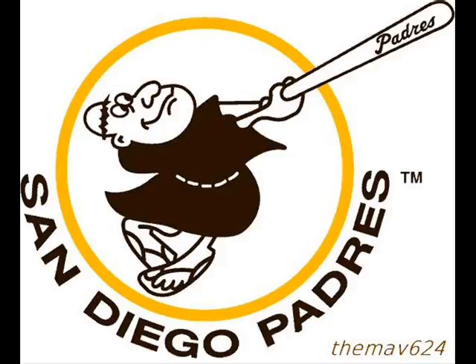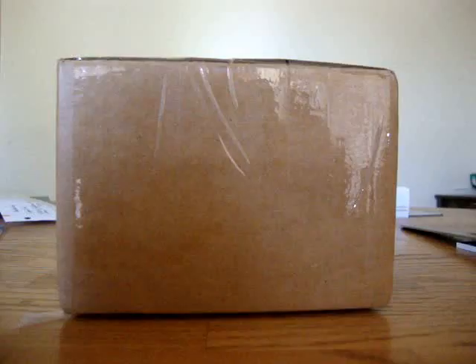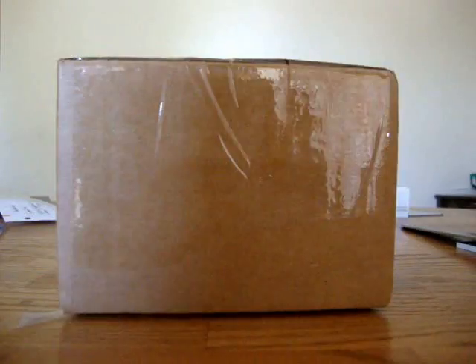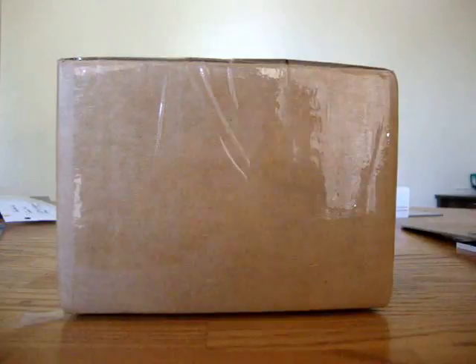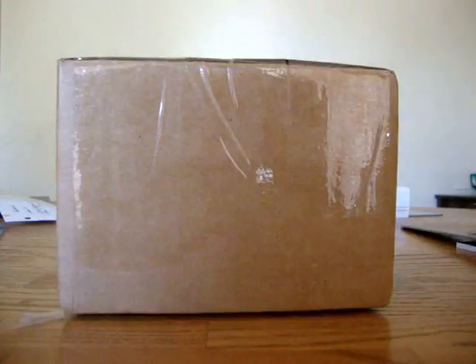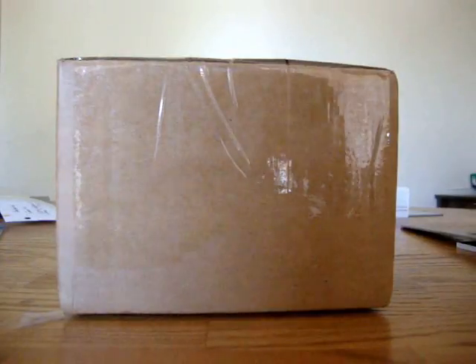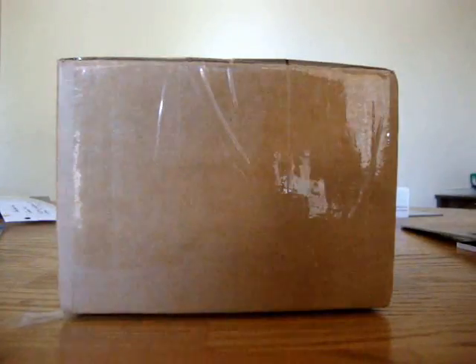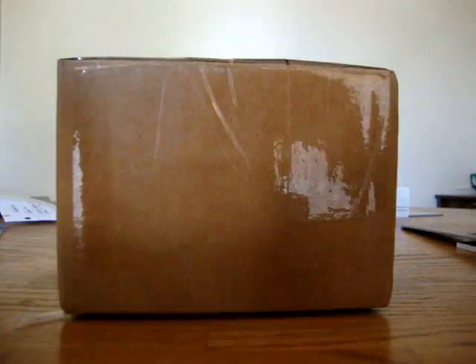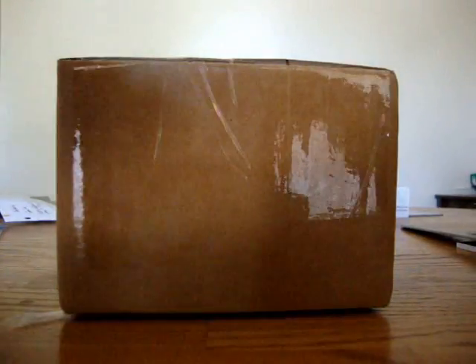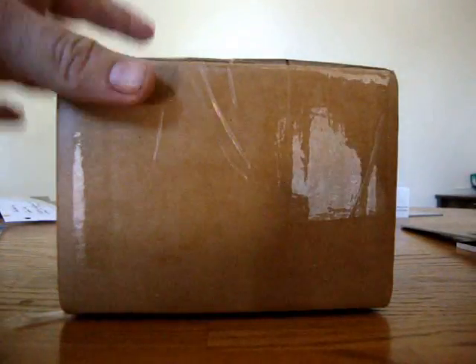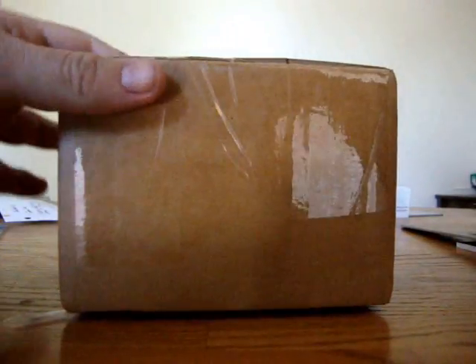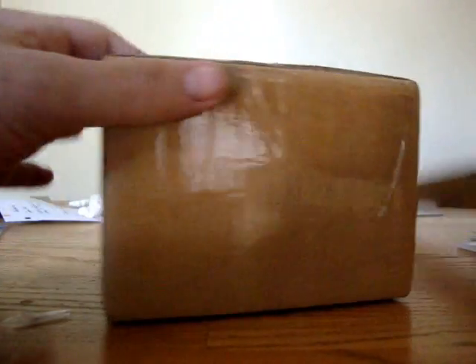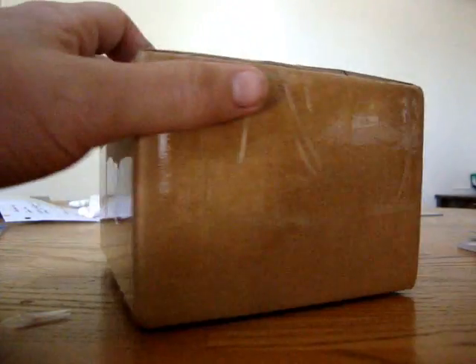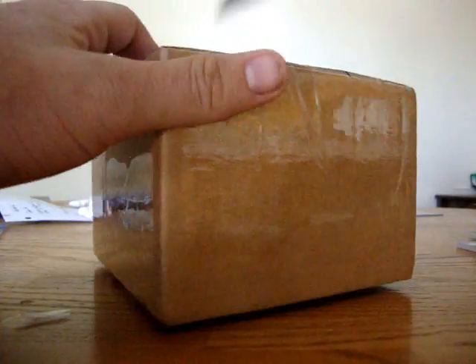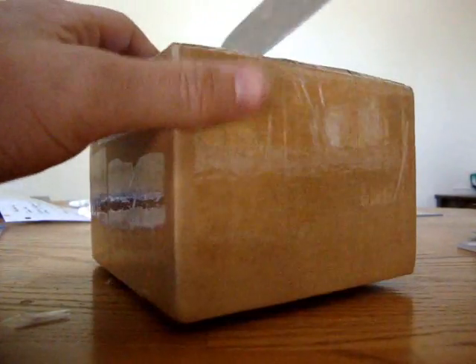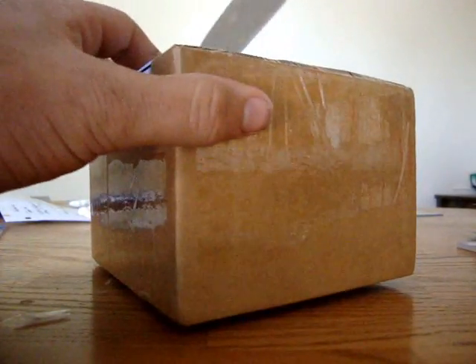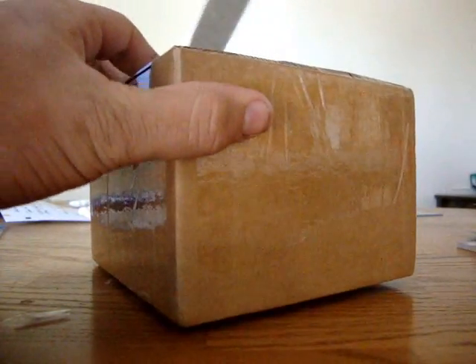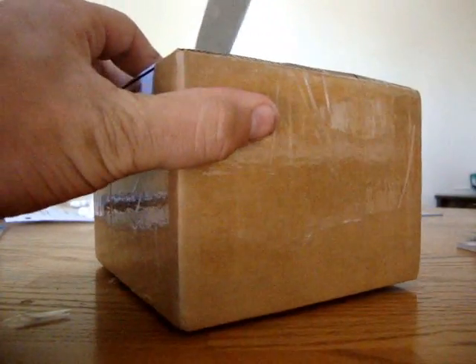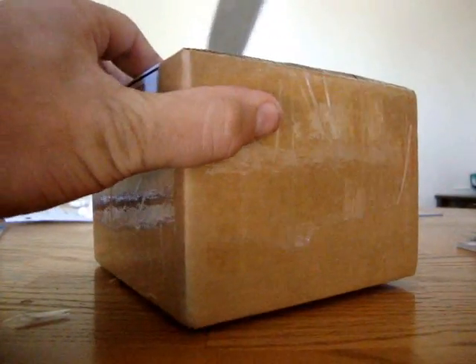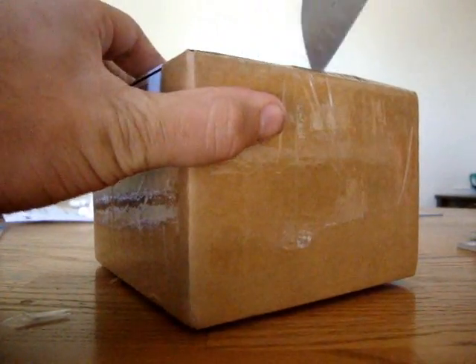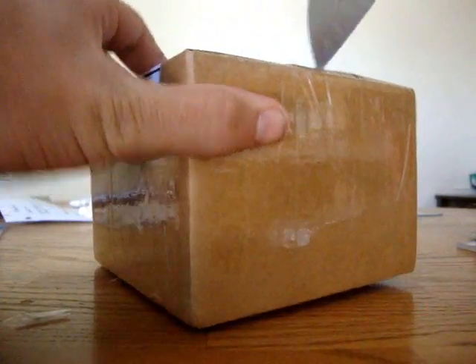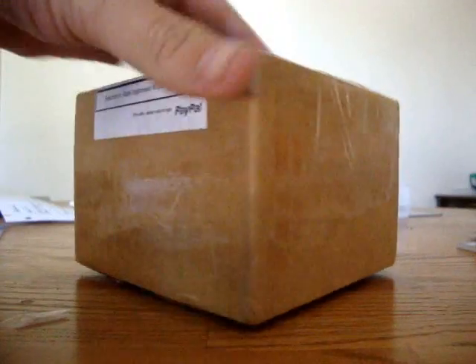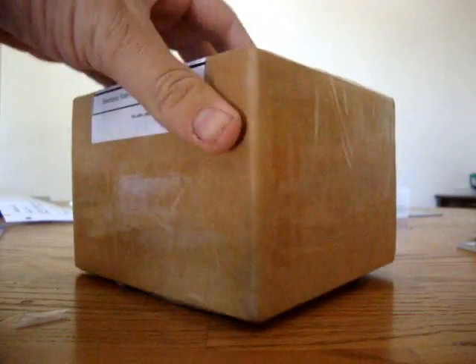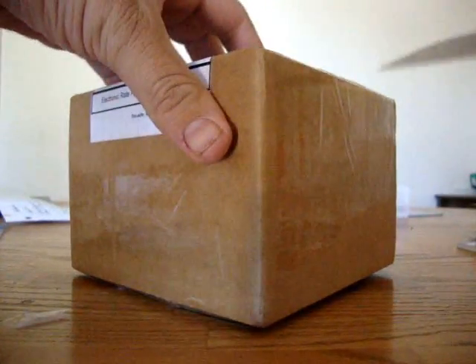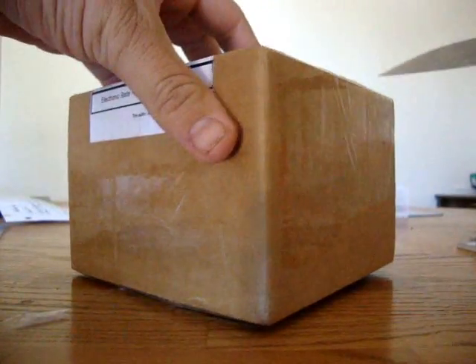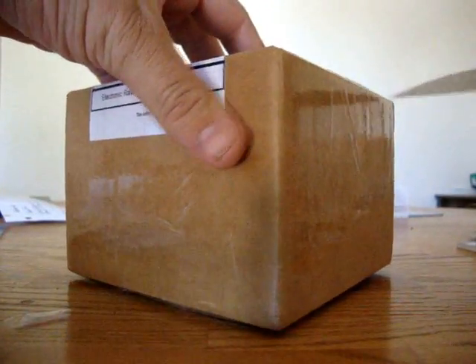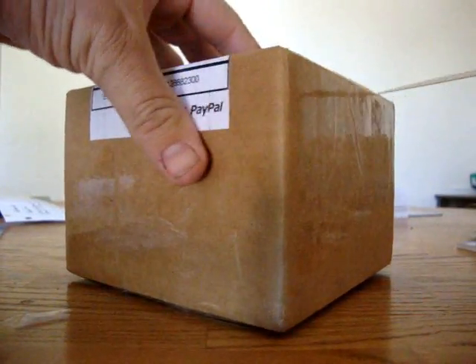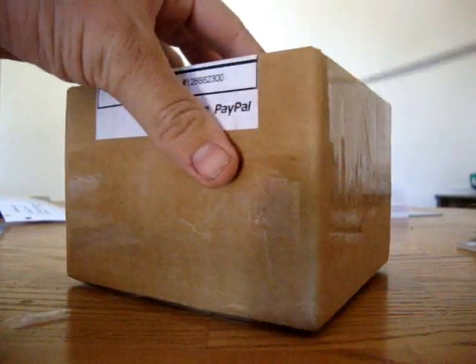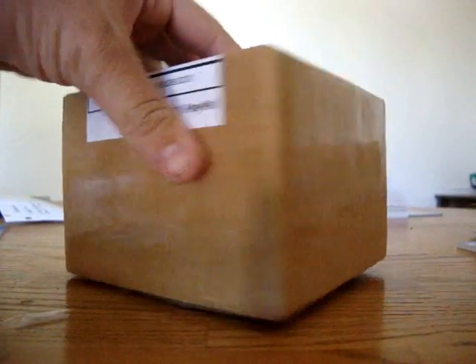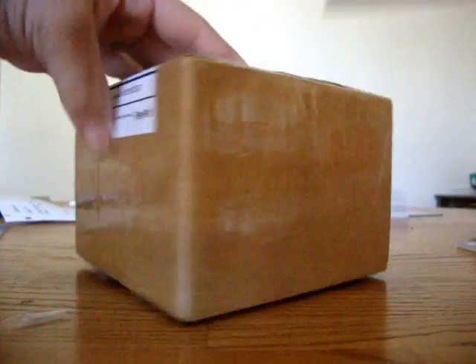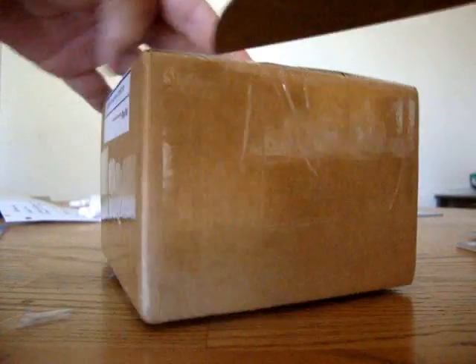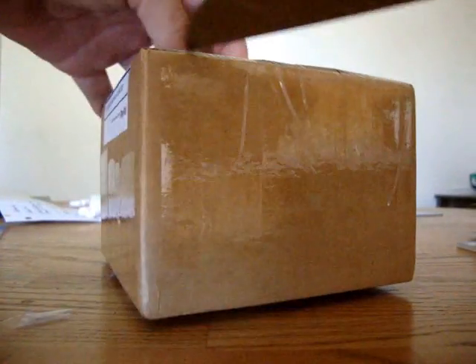What's up everybody, MAP64 back again, gonna bust another box of 08 Premier Baseball, just got it in the mail.